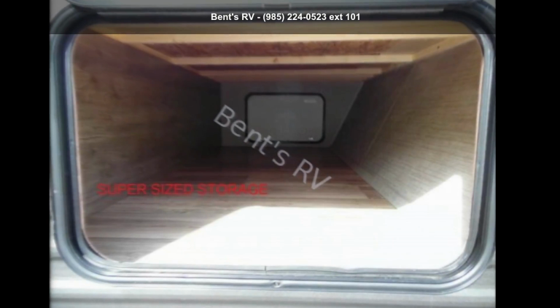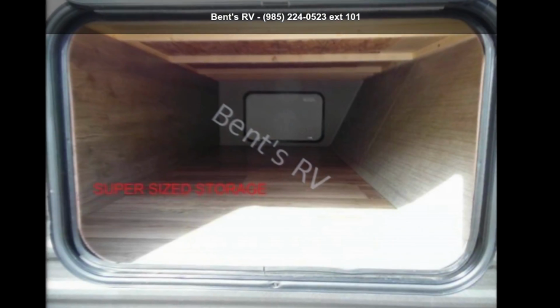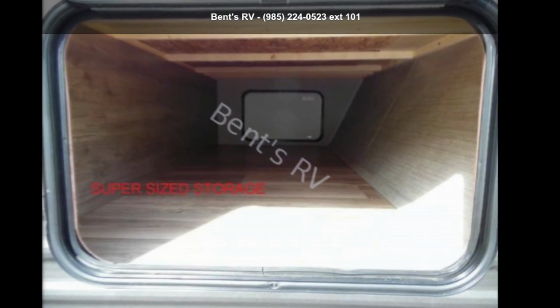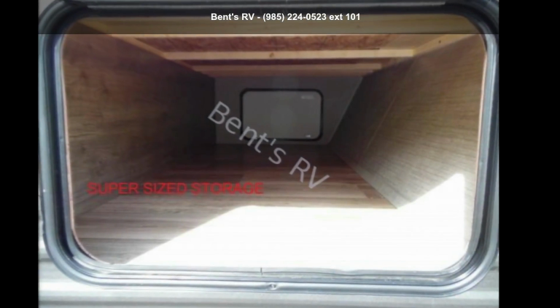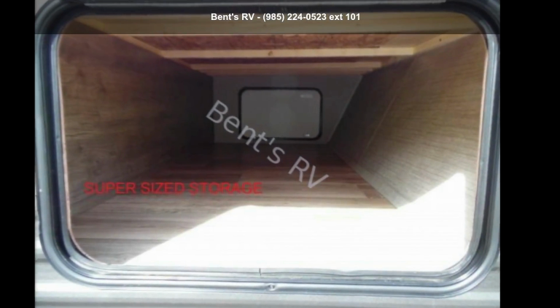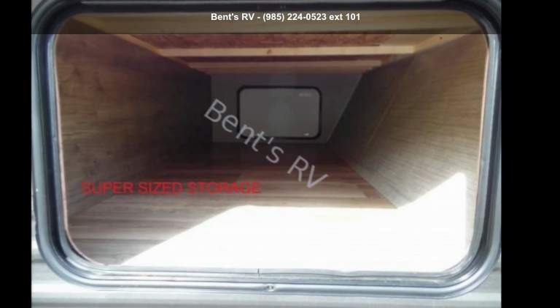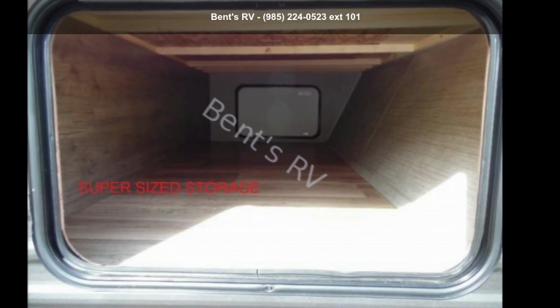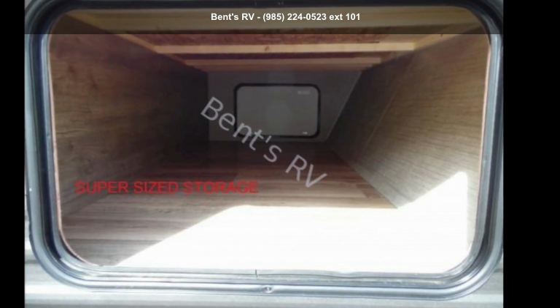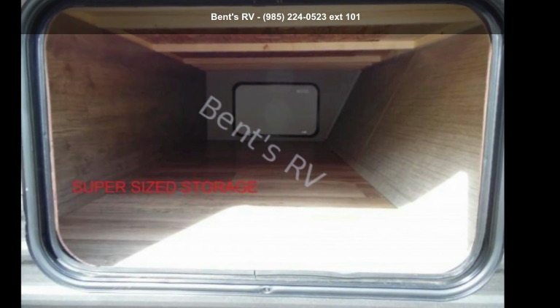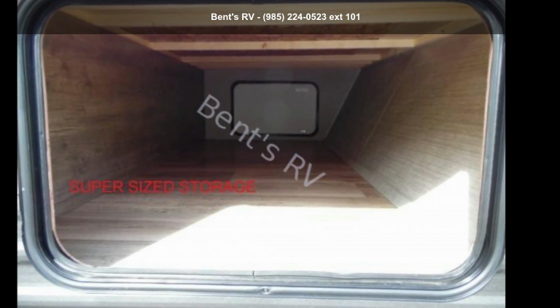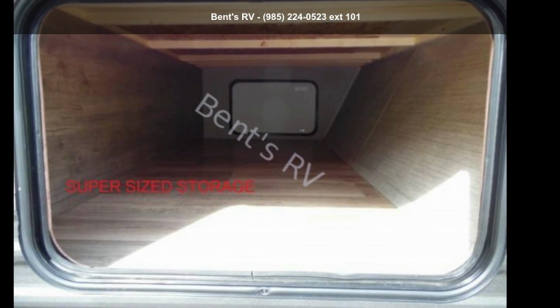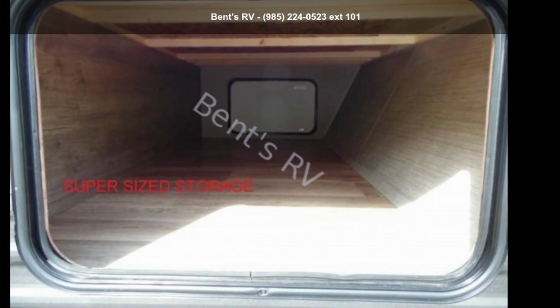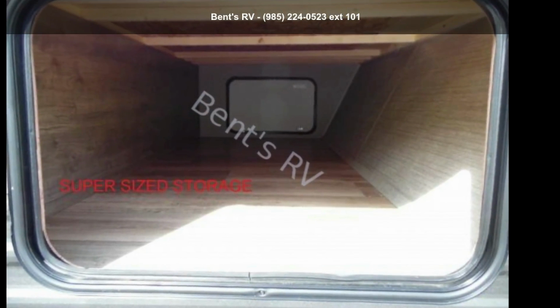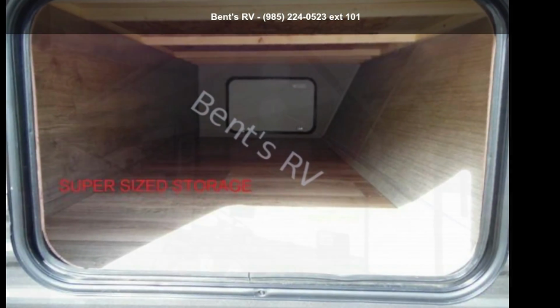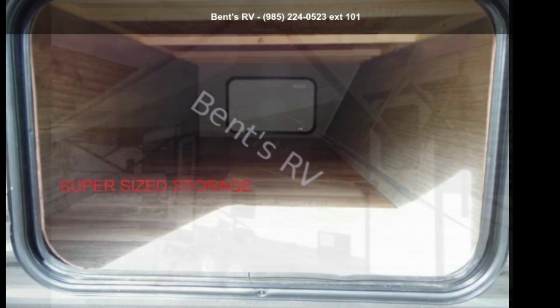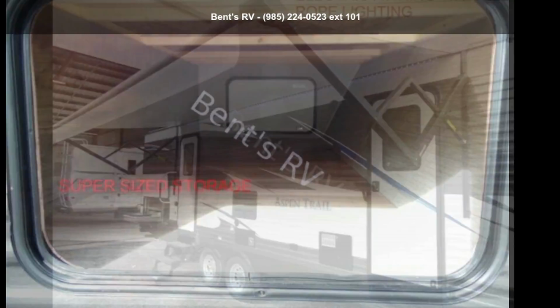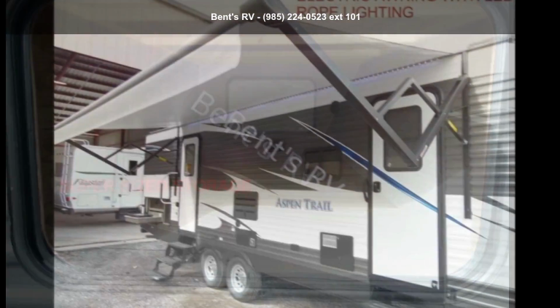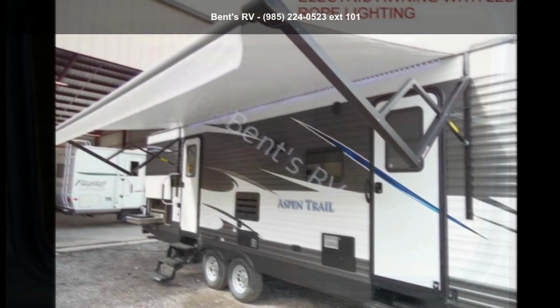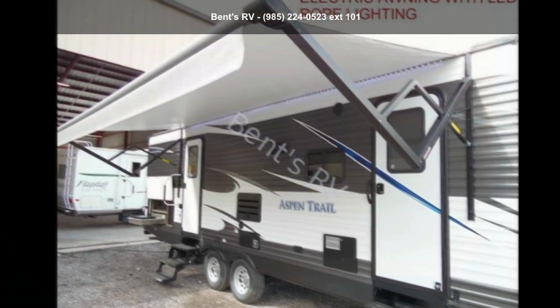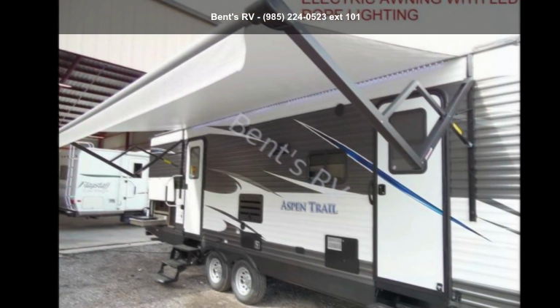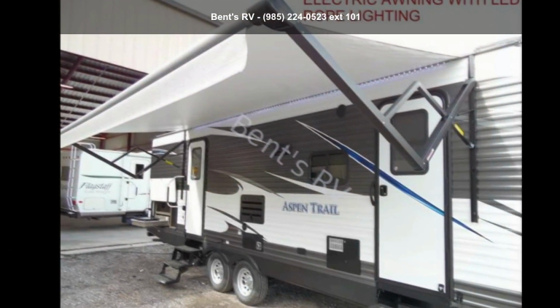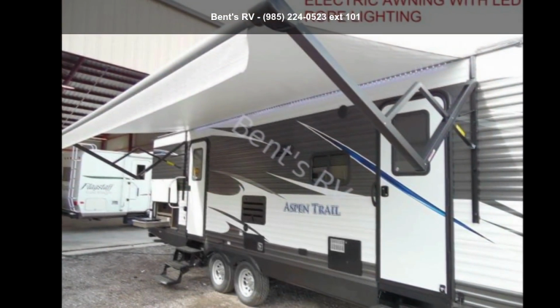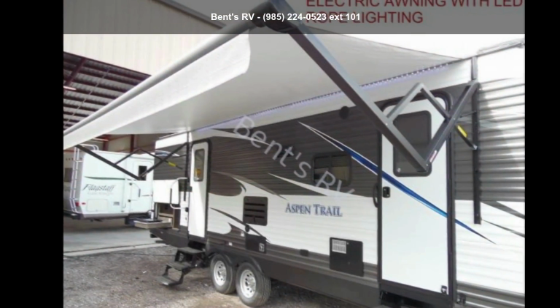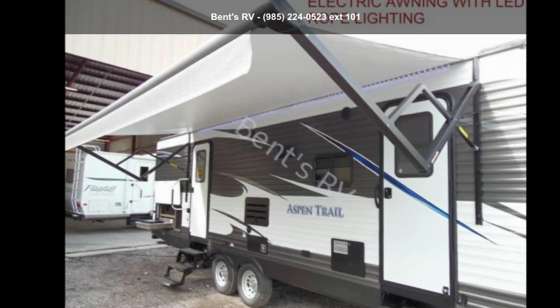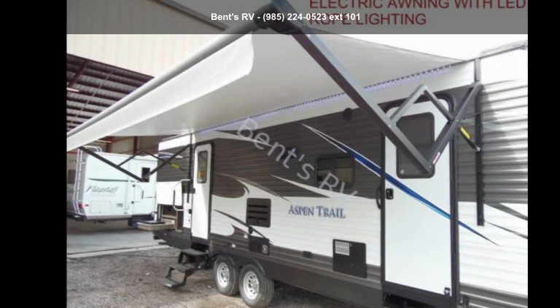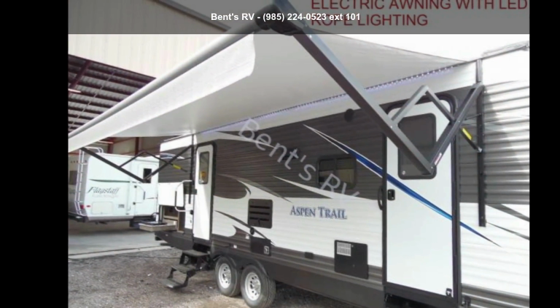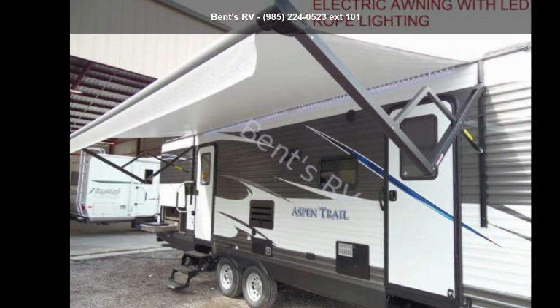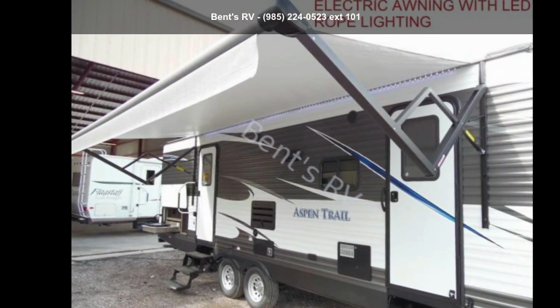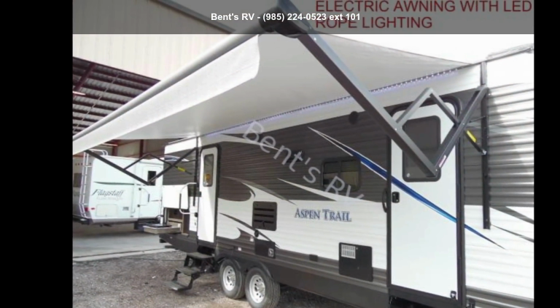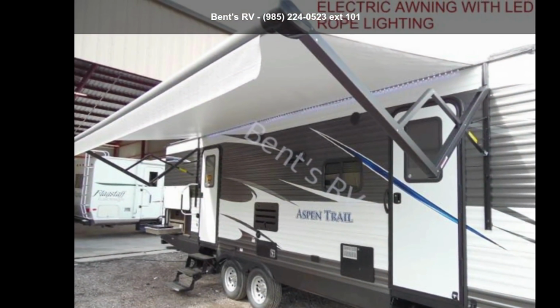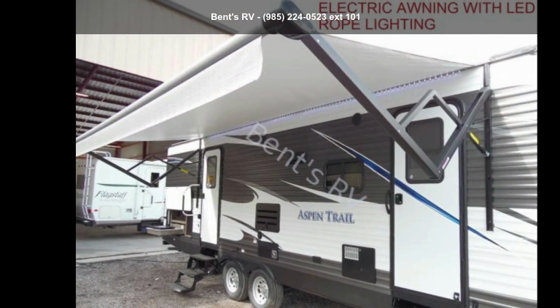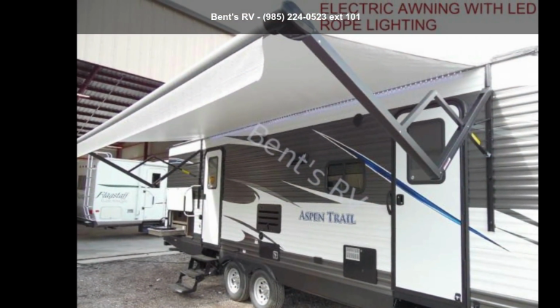Let us put you in the right RV for your family. Call now to schedule an appointment to our dealership.